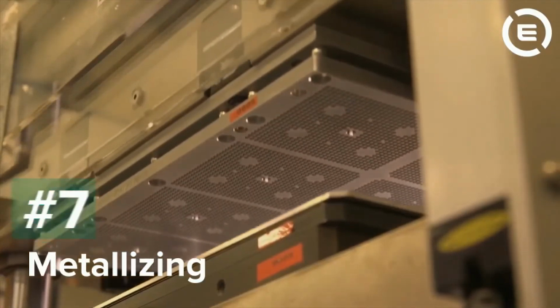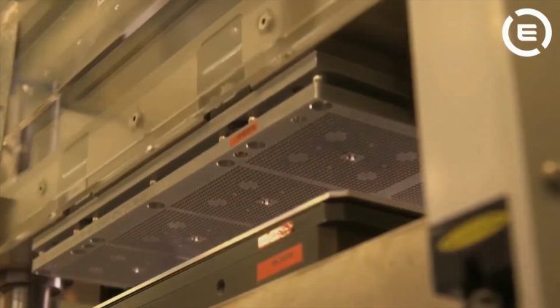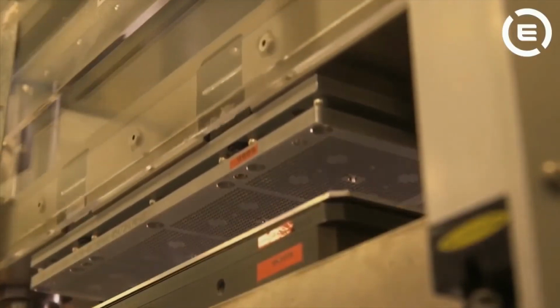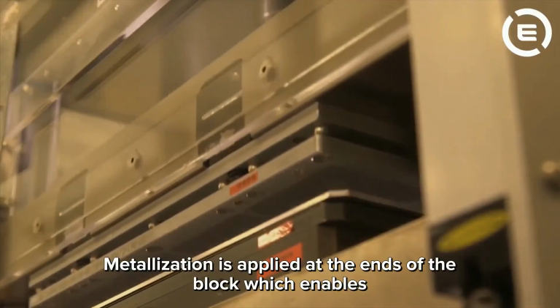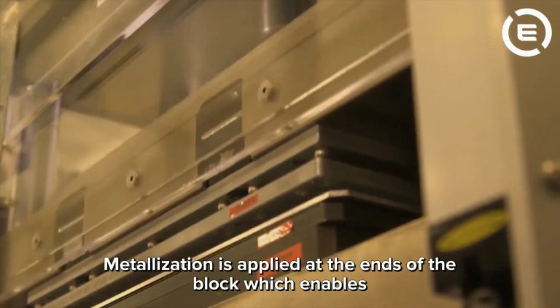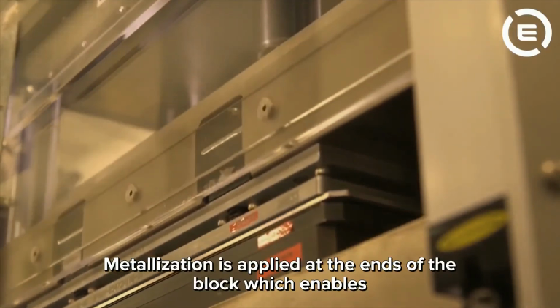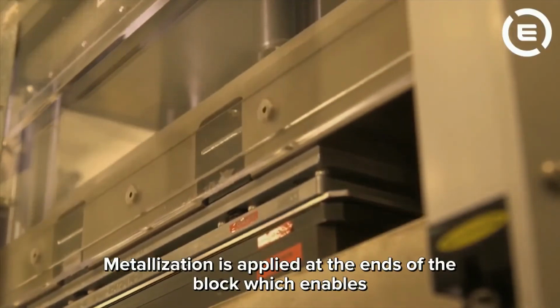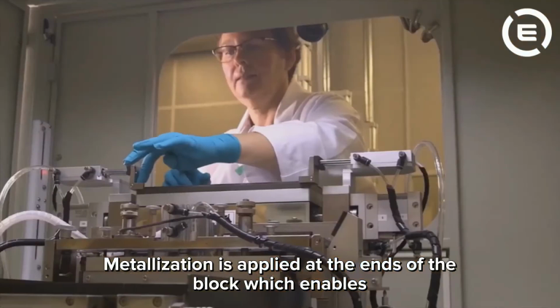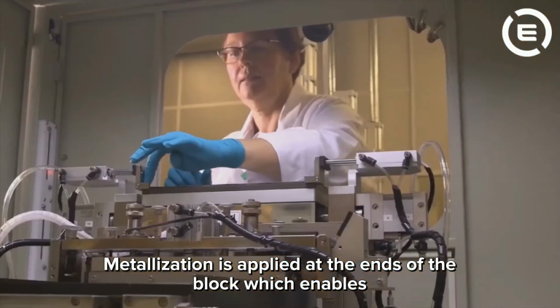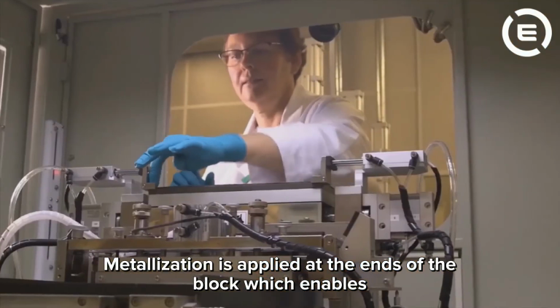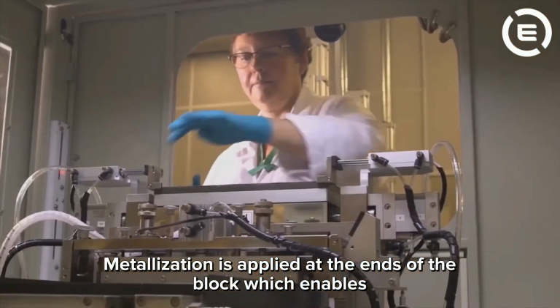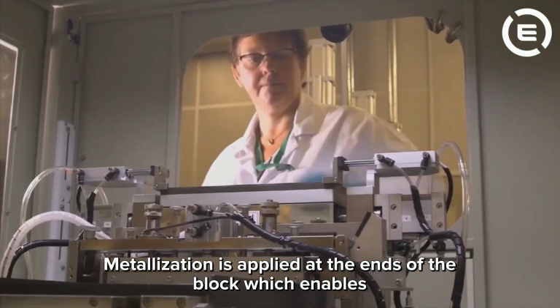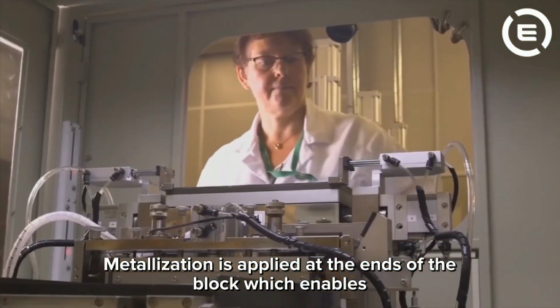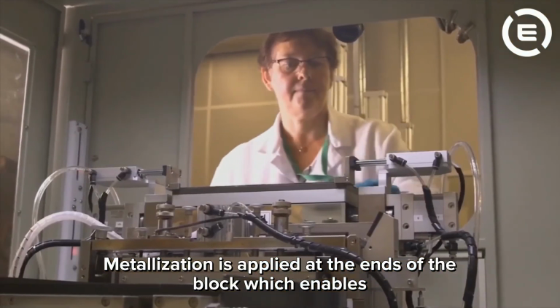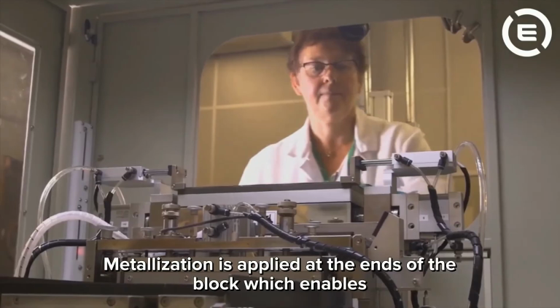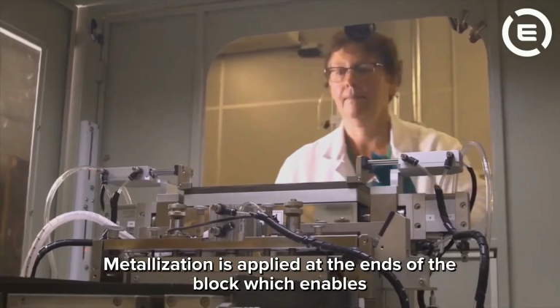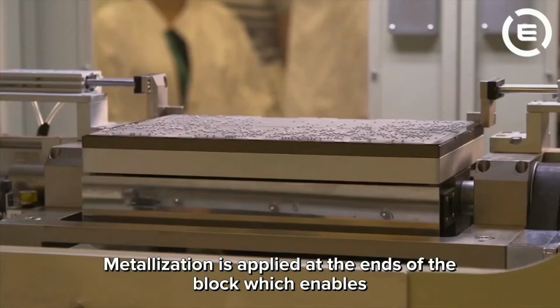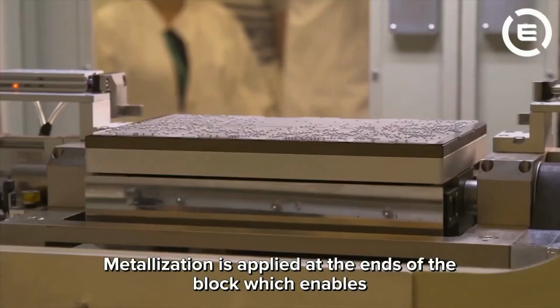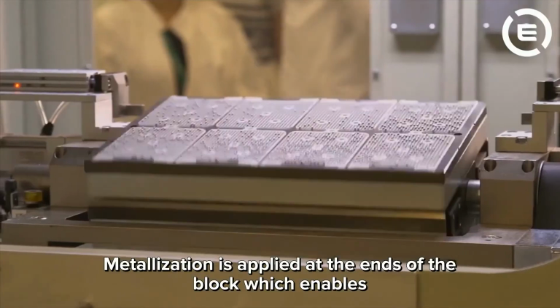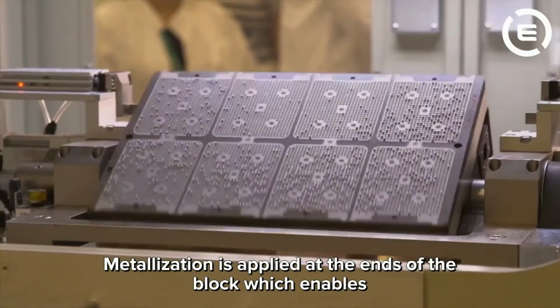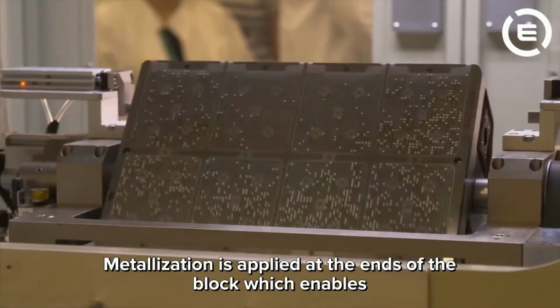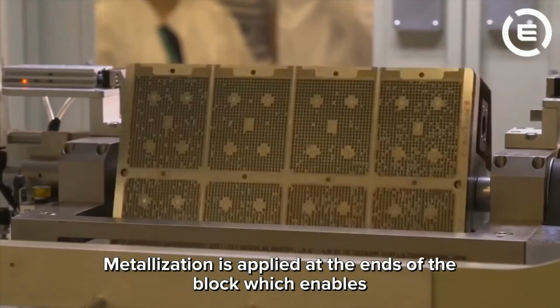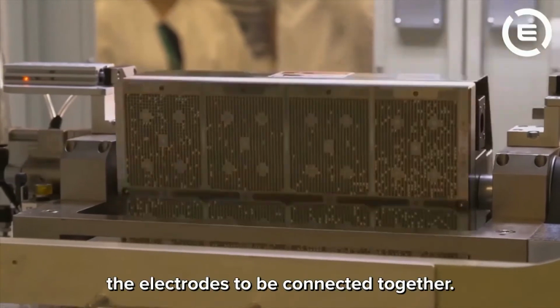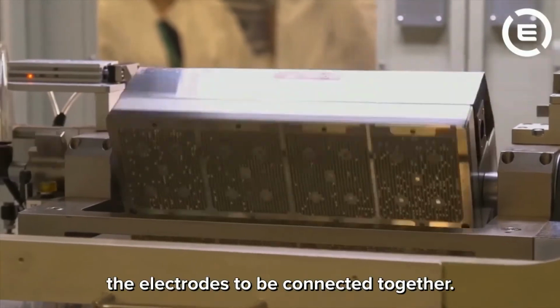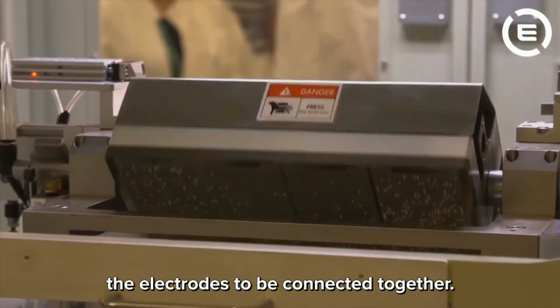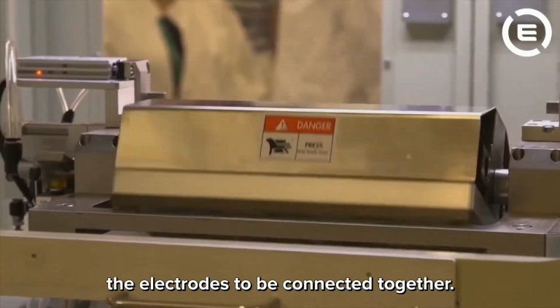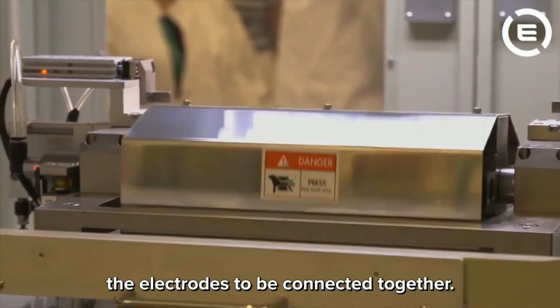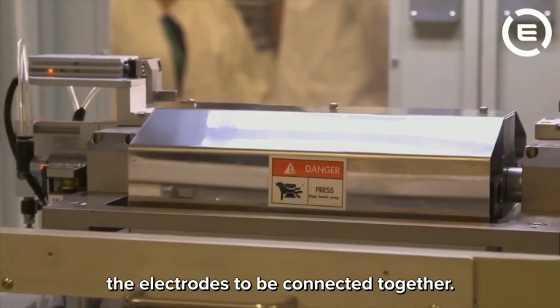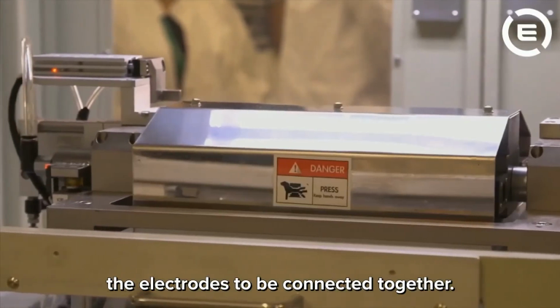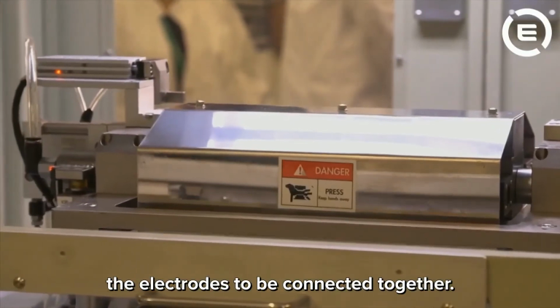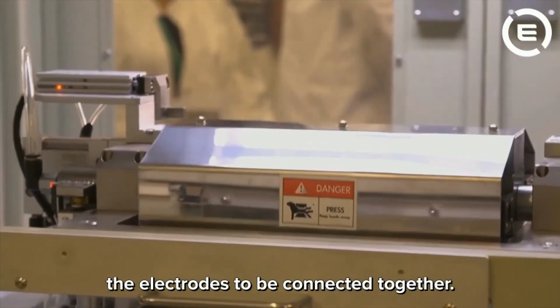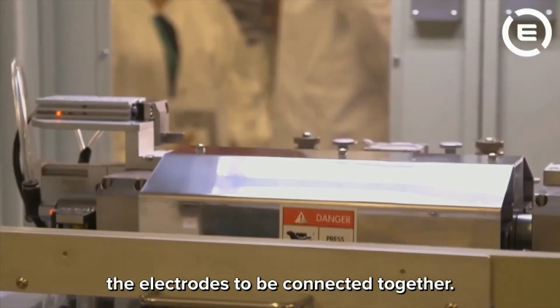The metallization is applied at the ends of the blocks, which enables the electrodes to be connected together.